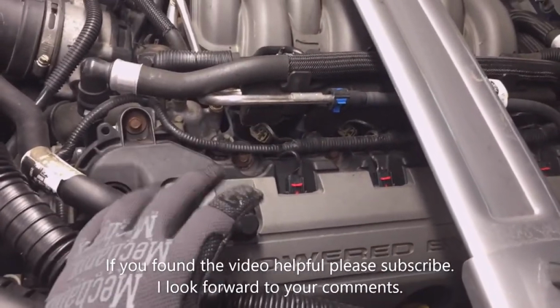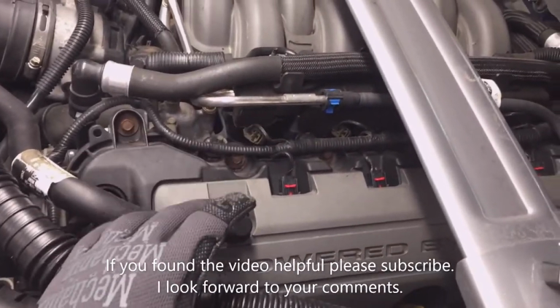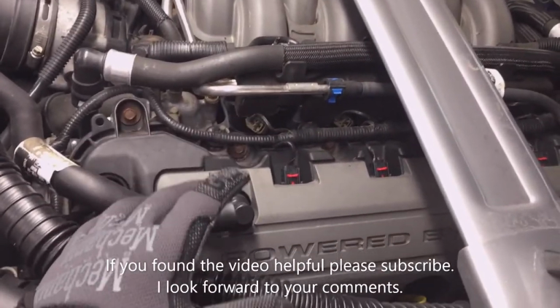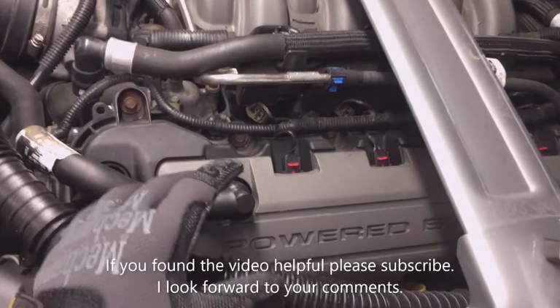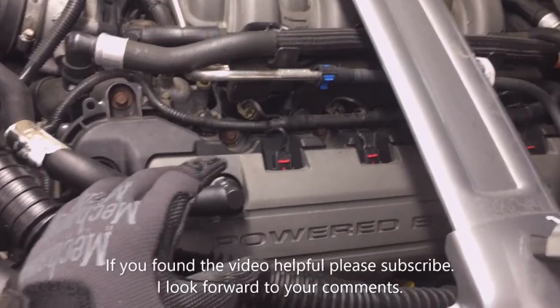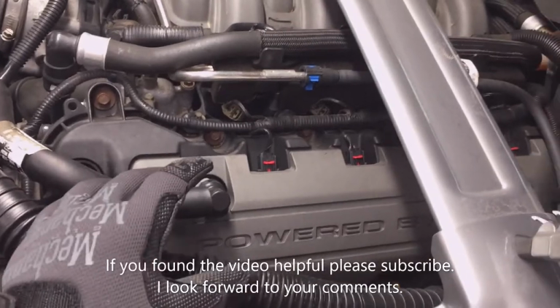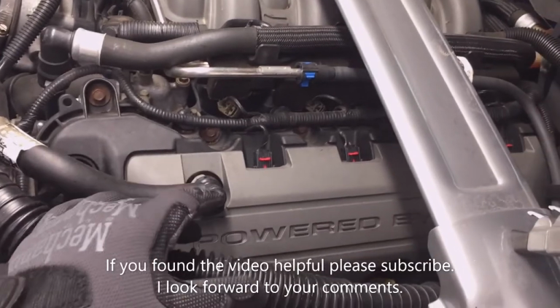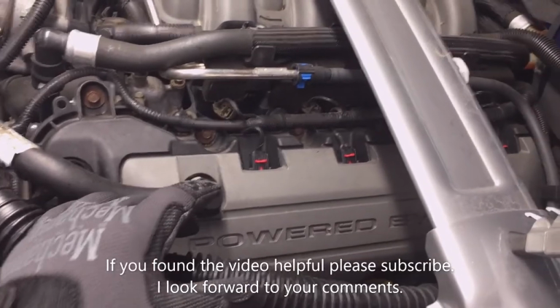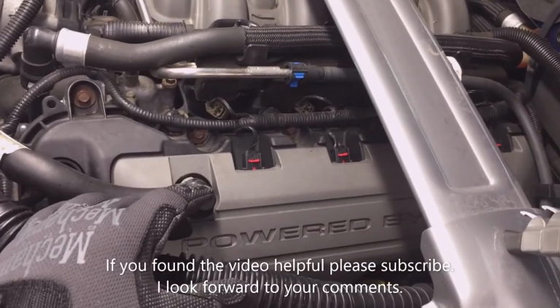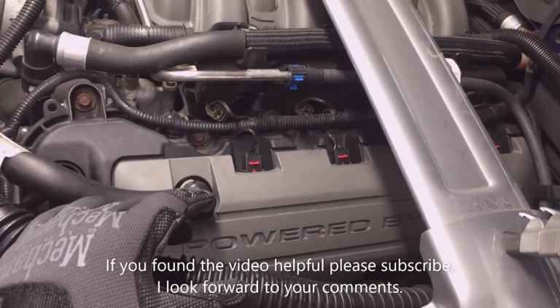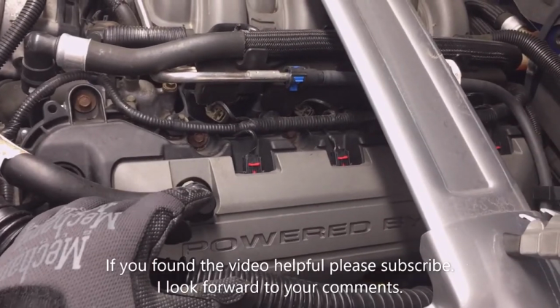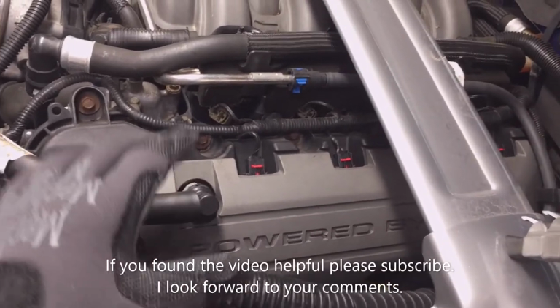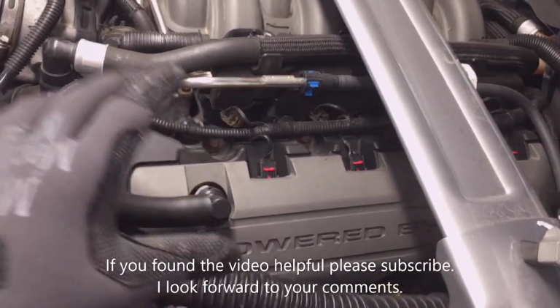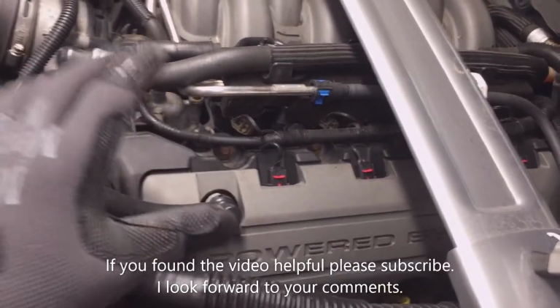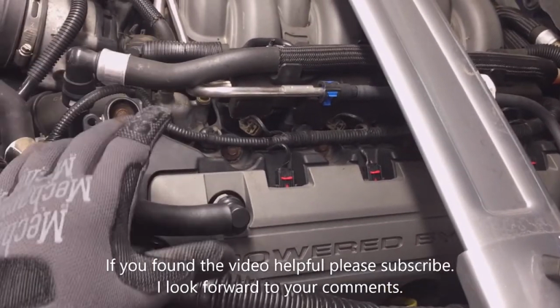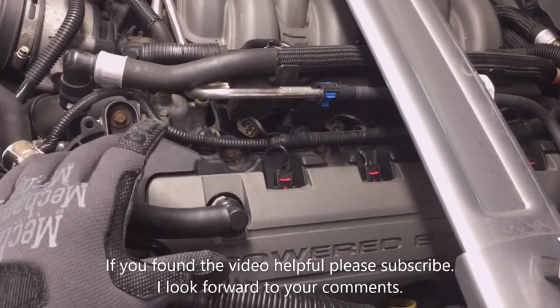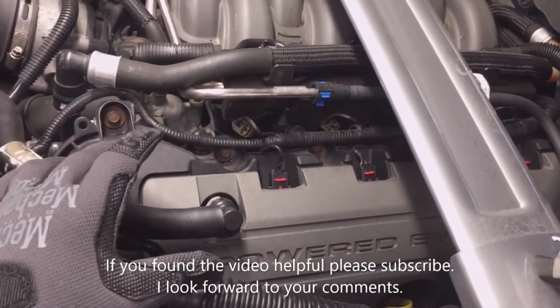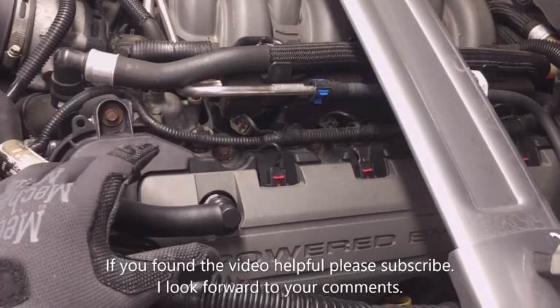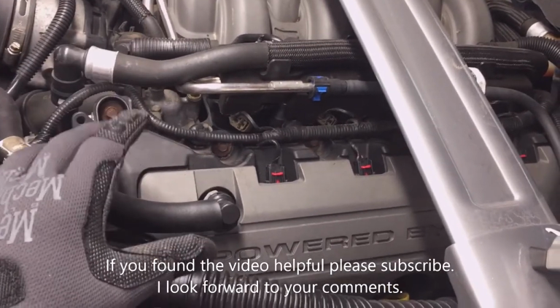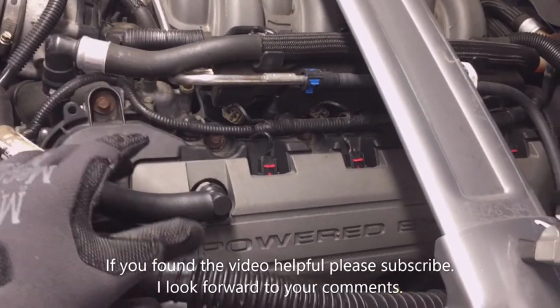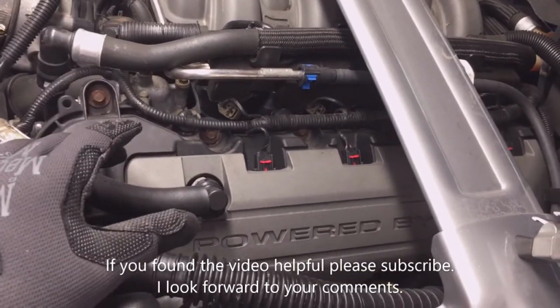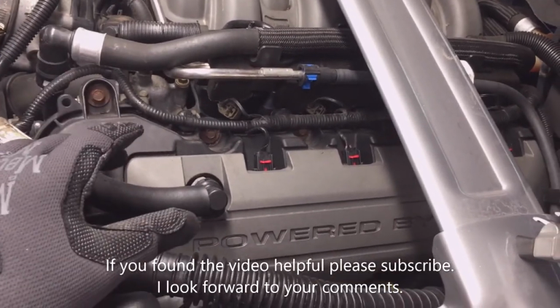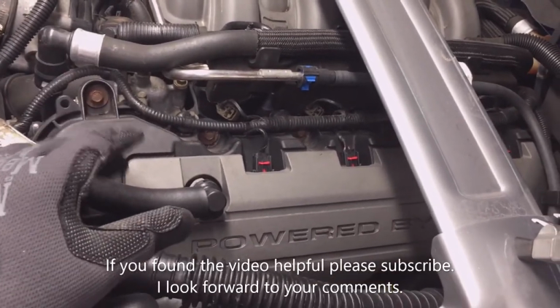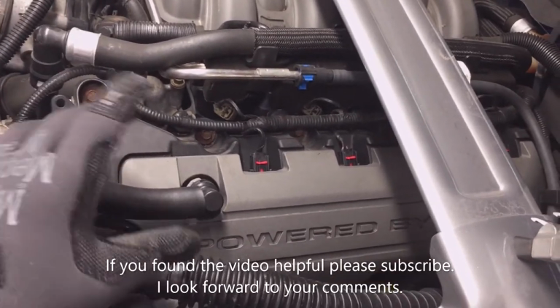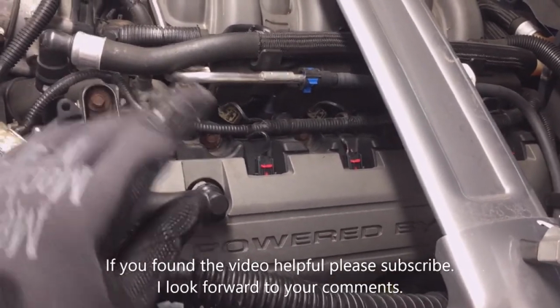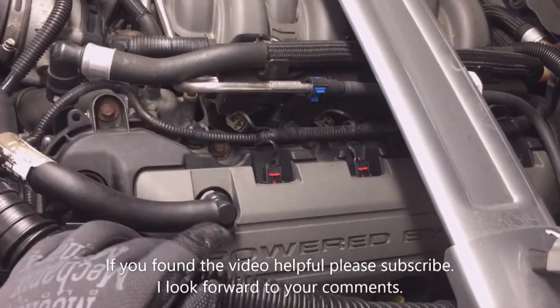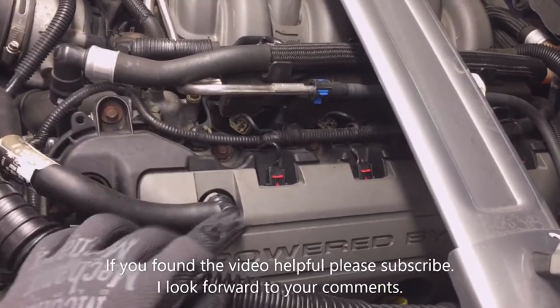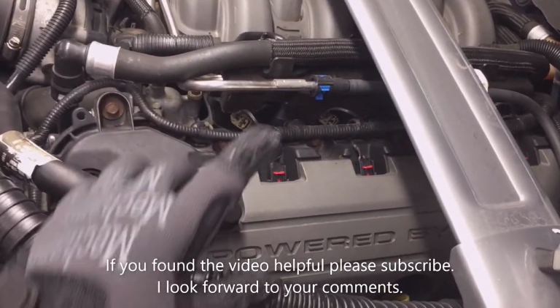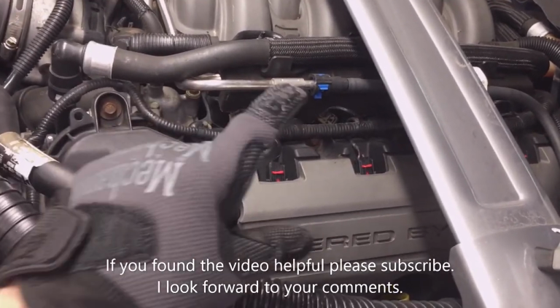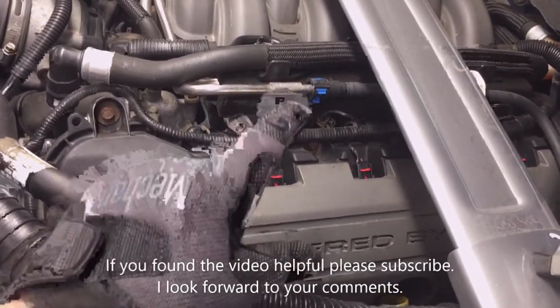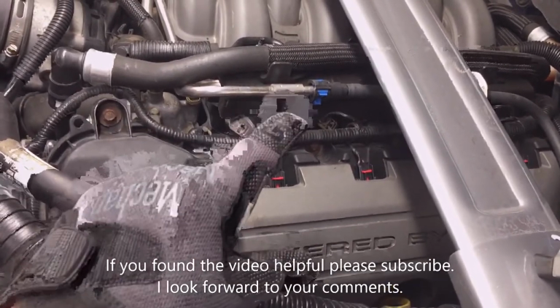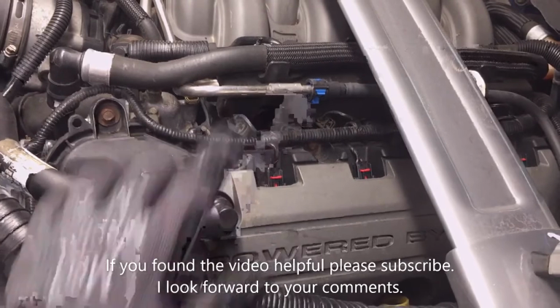That concludes the video. If you found it helpful, let me know in the comments, and if you did, please subscribe. I look forward to your comments.